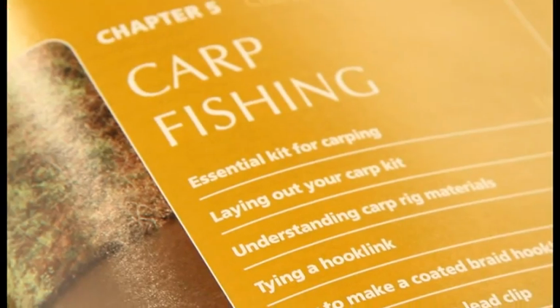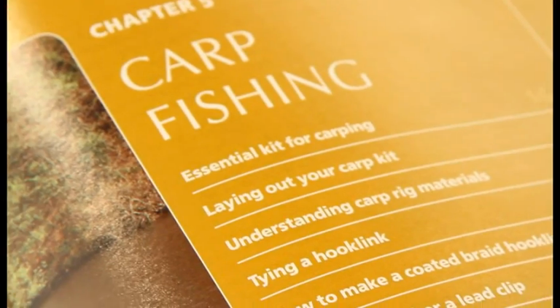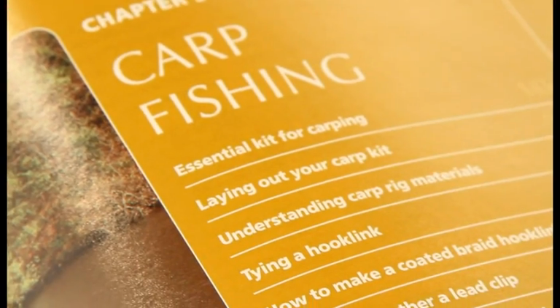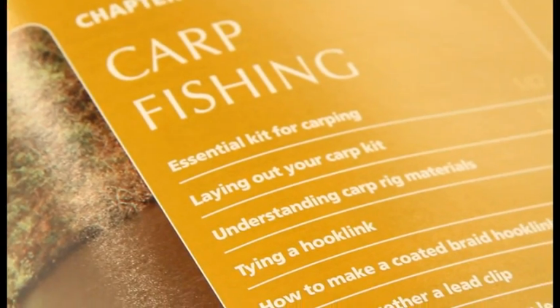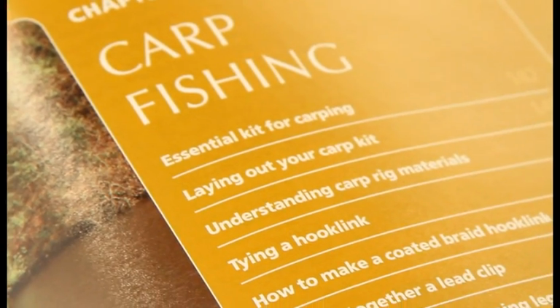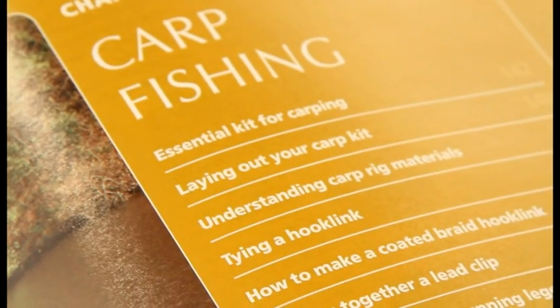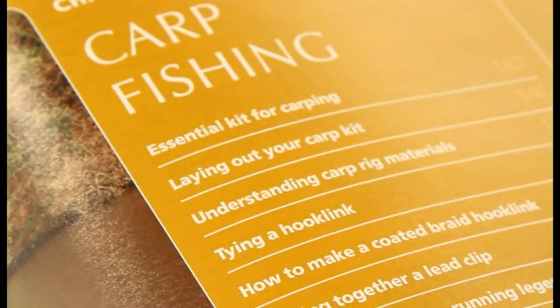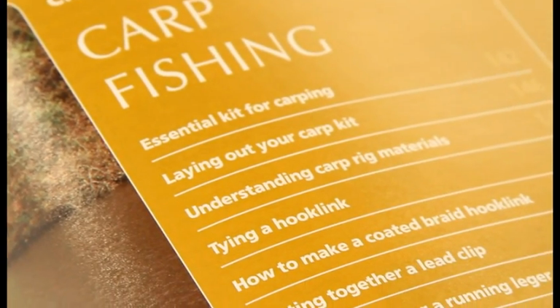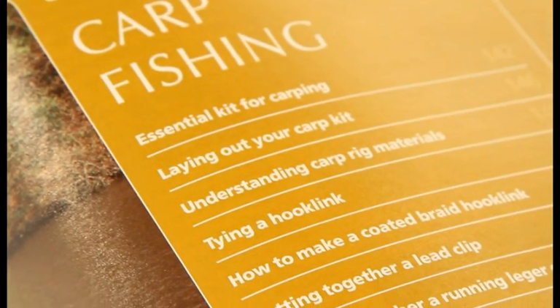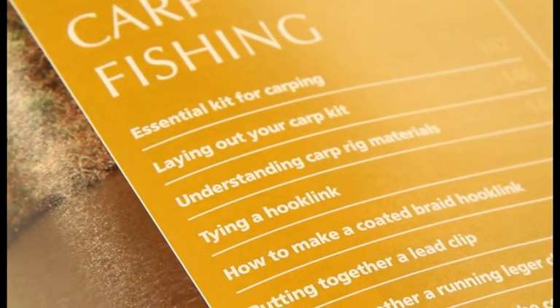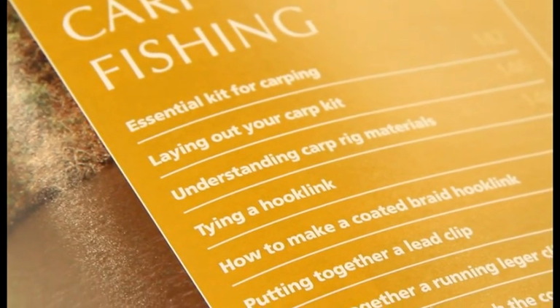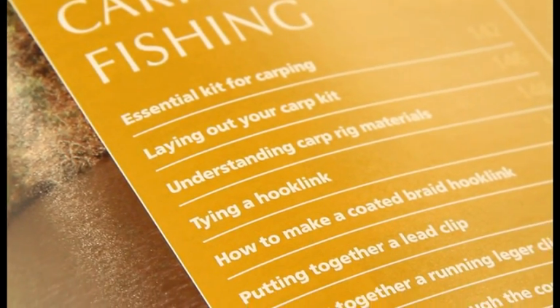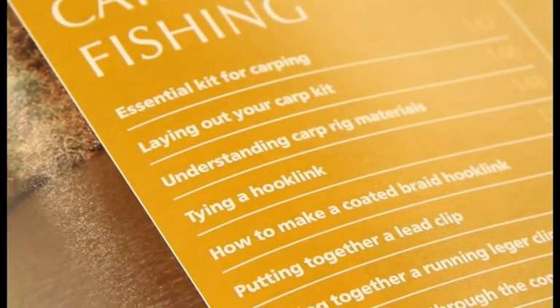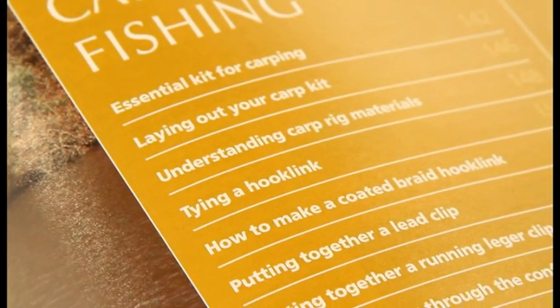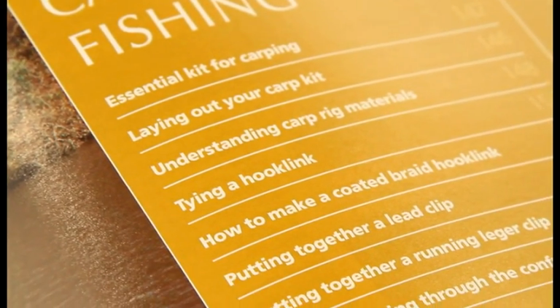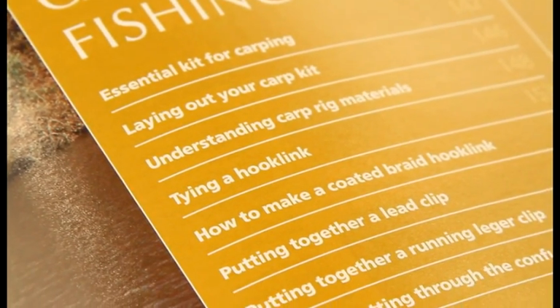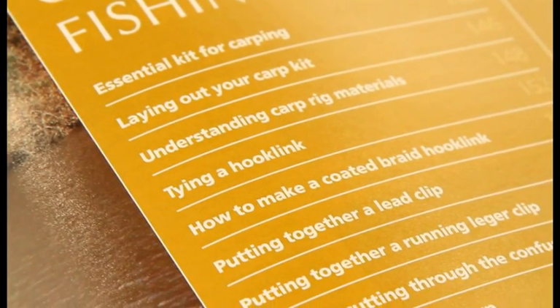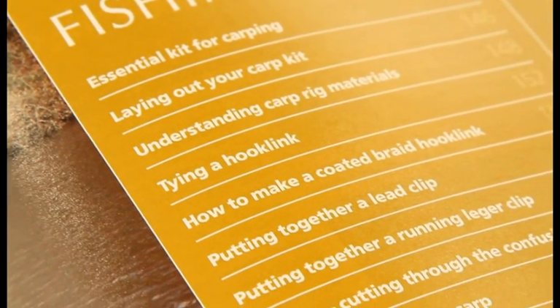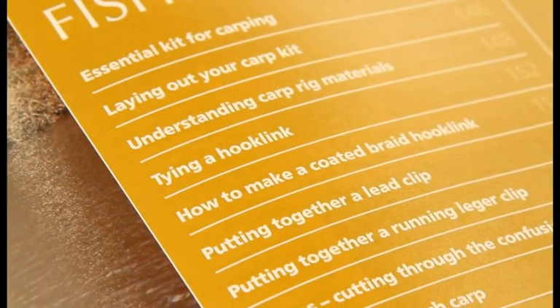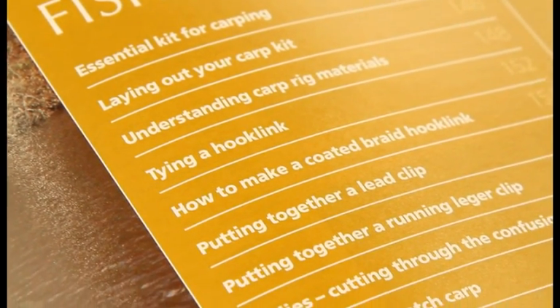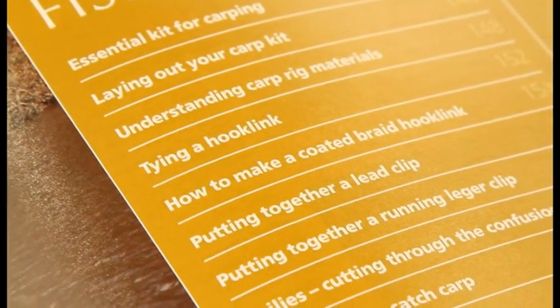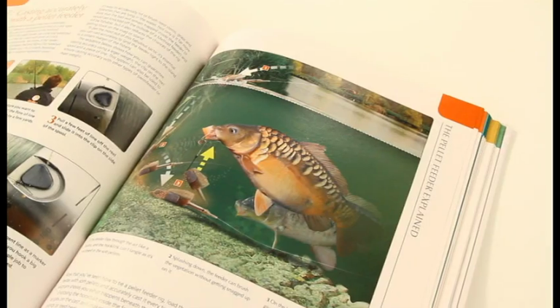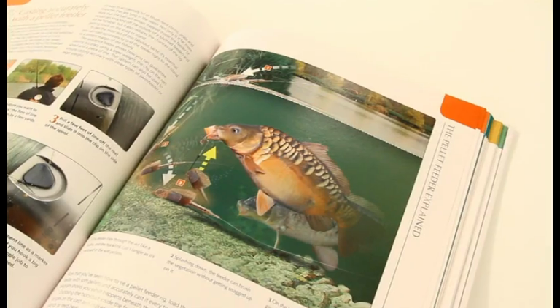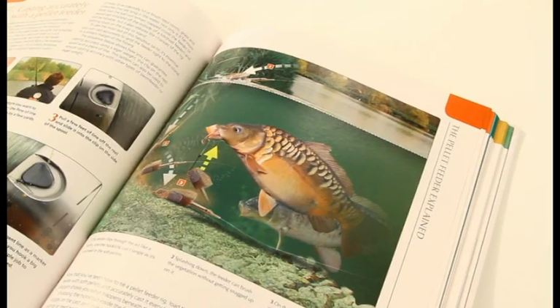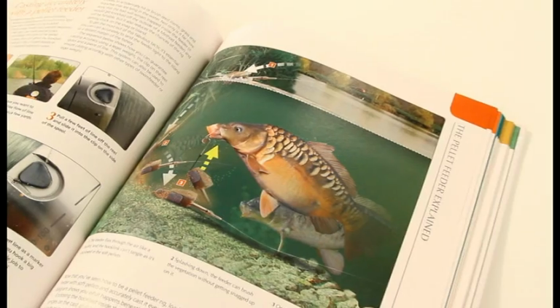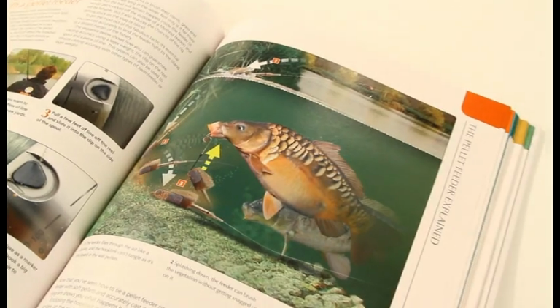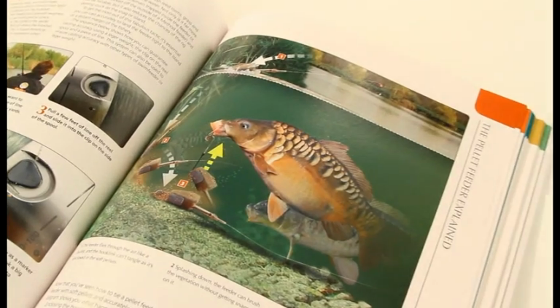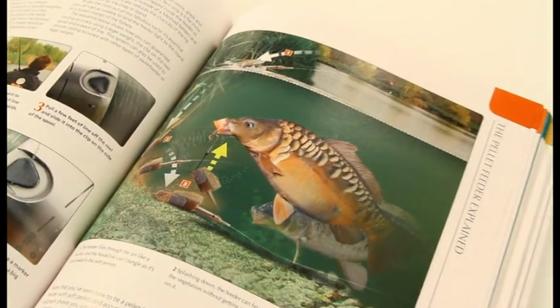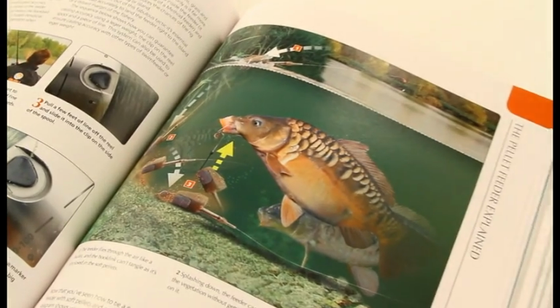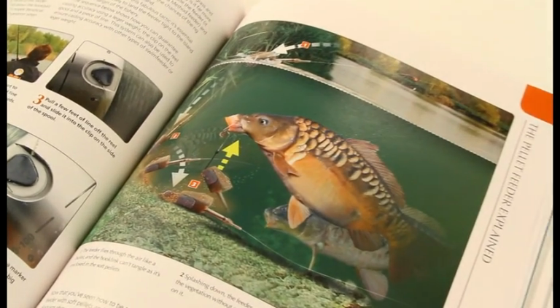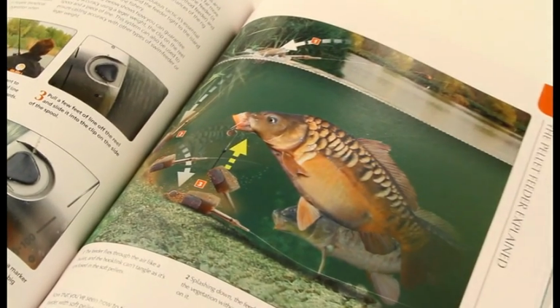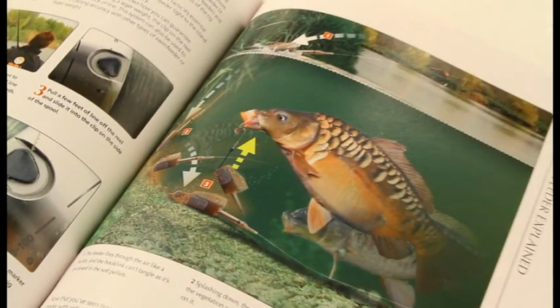You'll also learn how to tie the most effective rigs in fishing, plus a guide on how to bait up properly and the right type of hook baits to use.